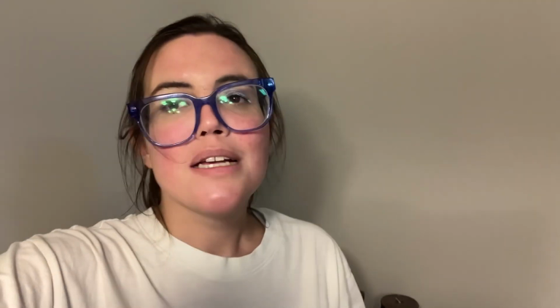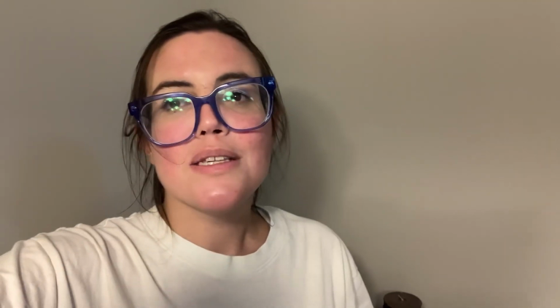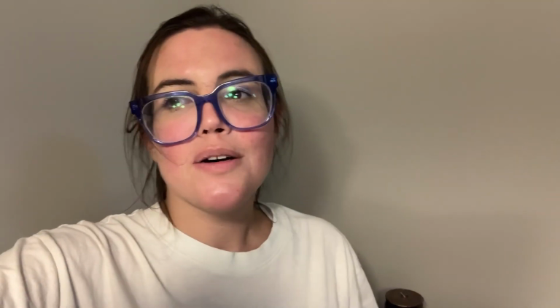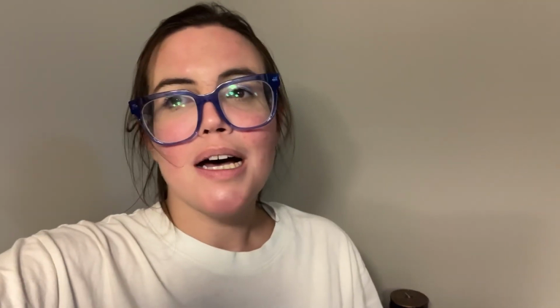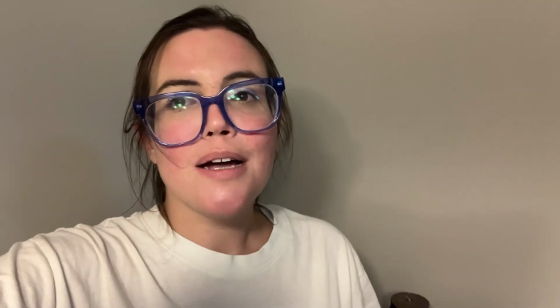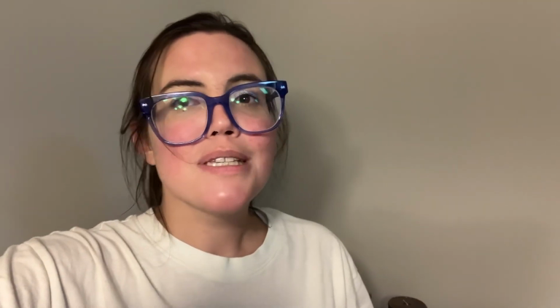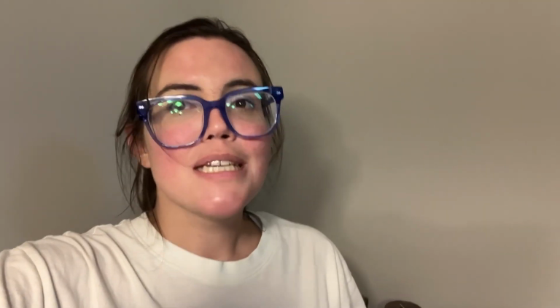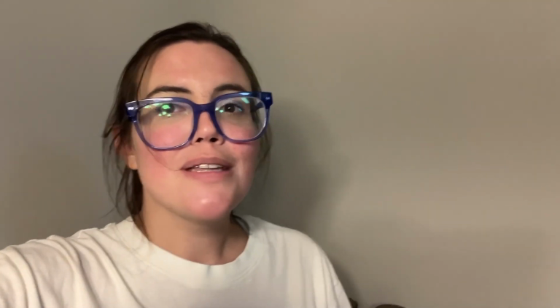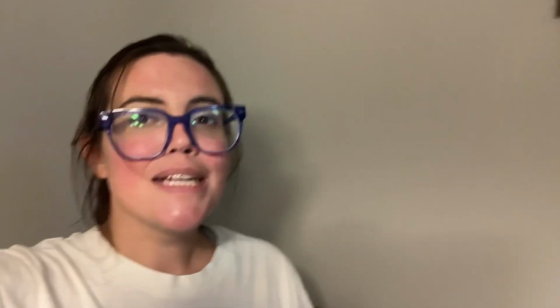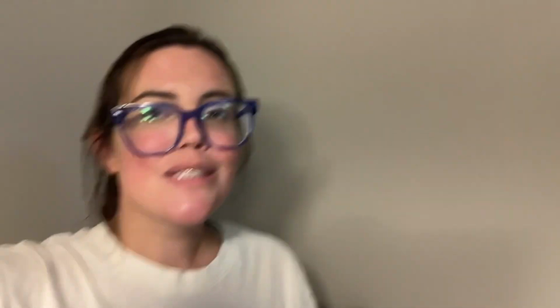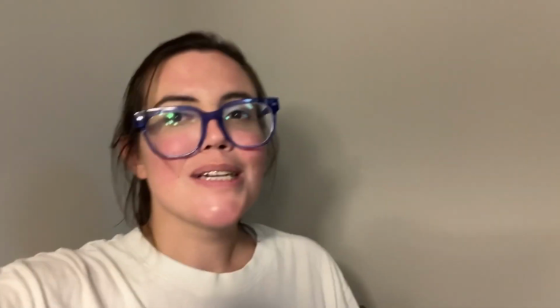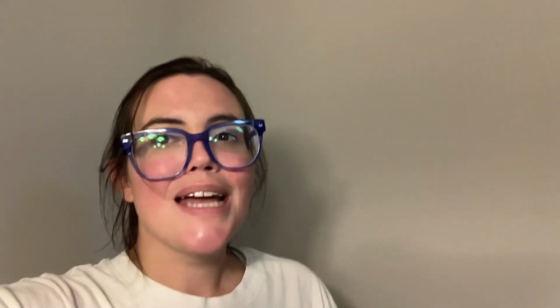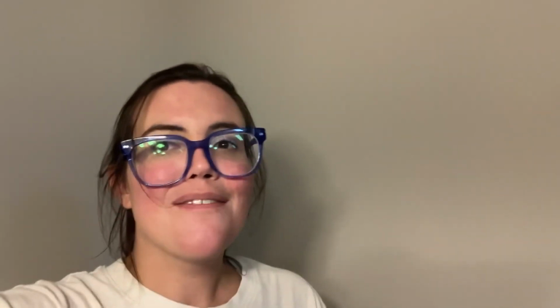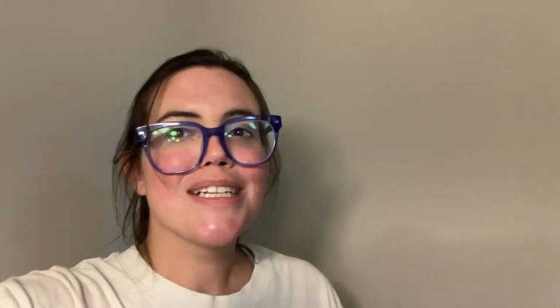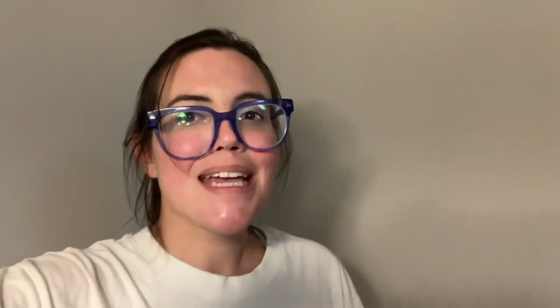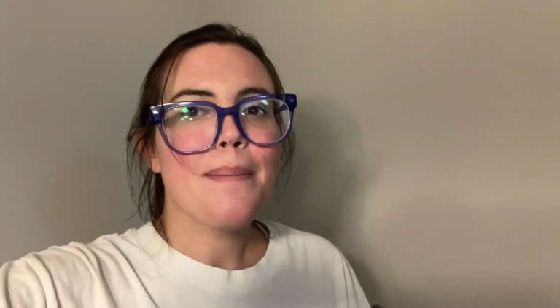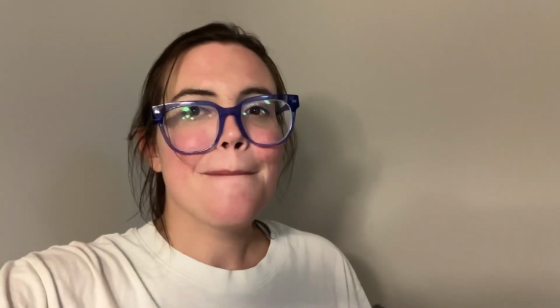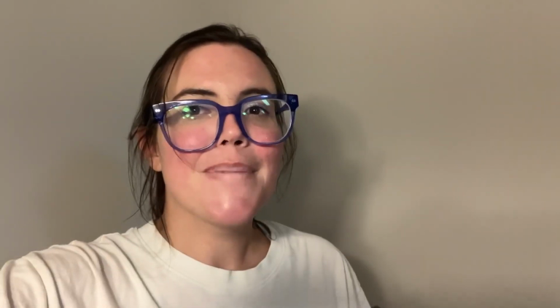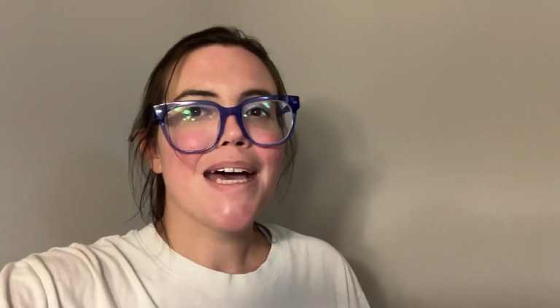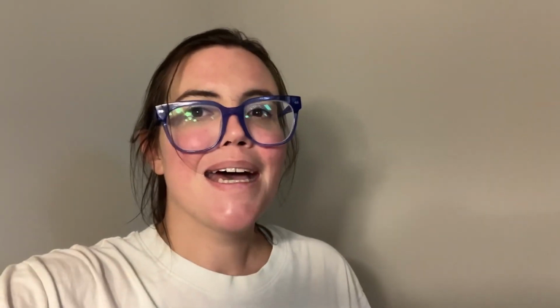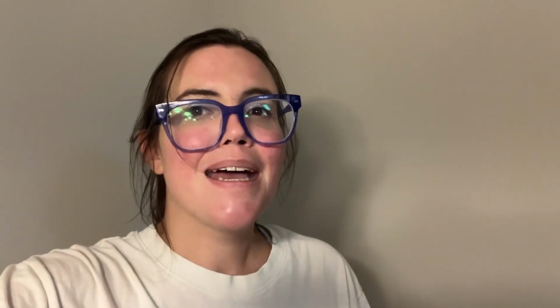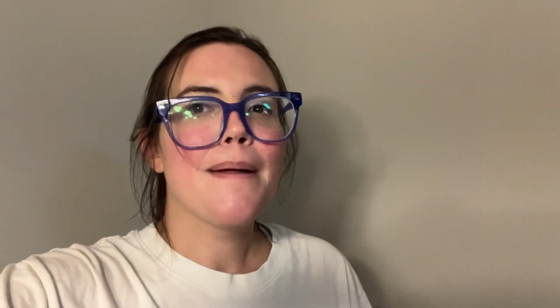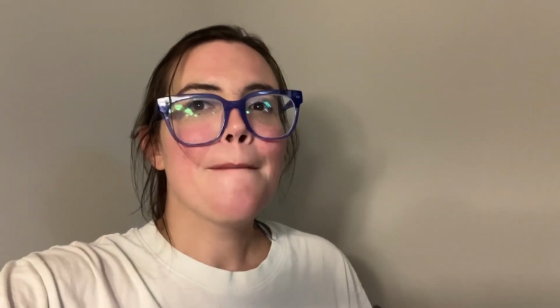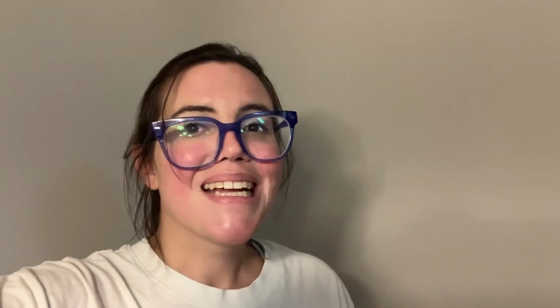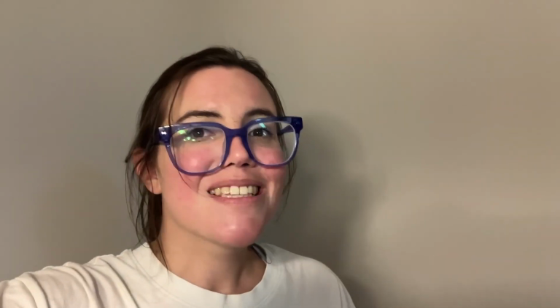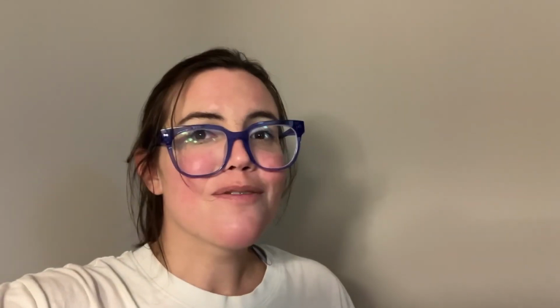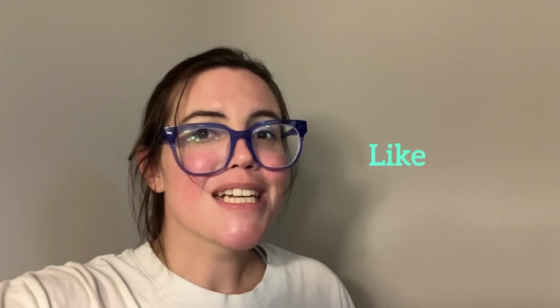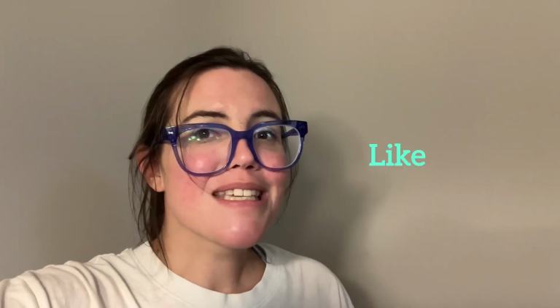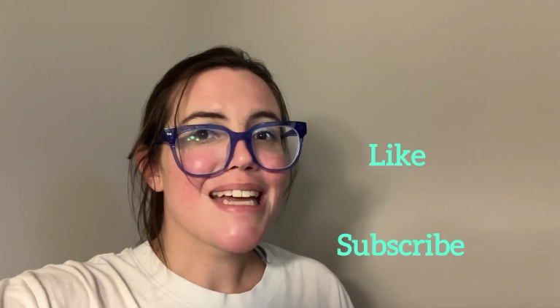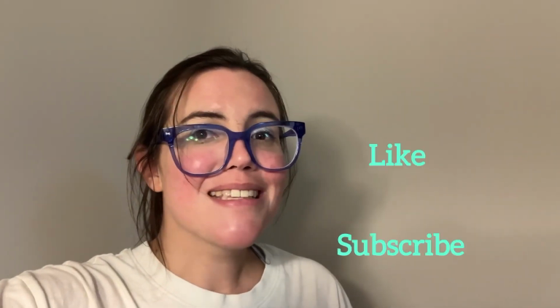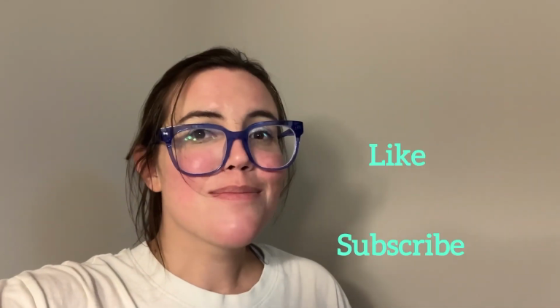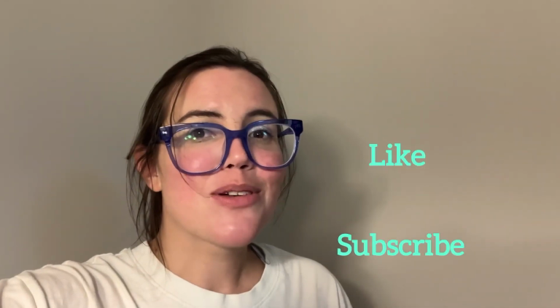So I will see you in the next one. Have a good day. Bye bye. Don't forget to like and subscribe.